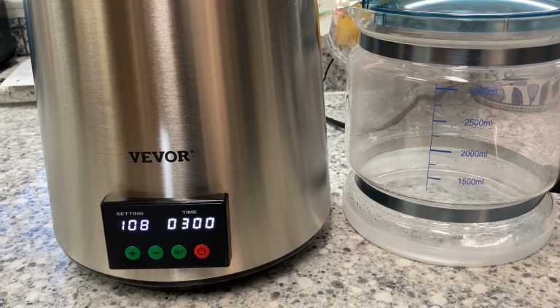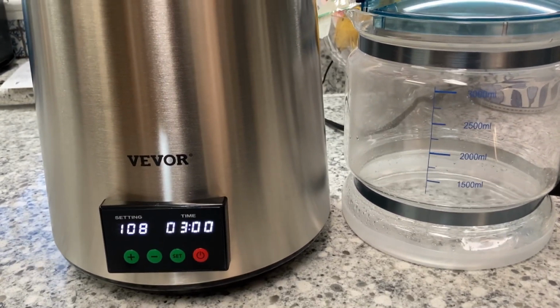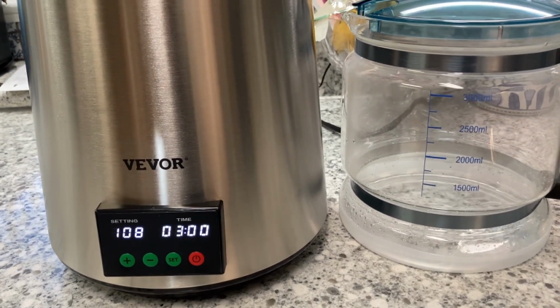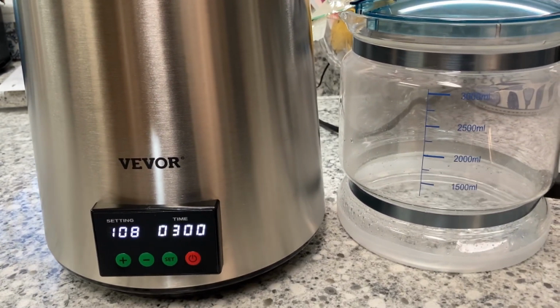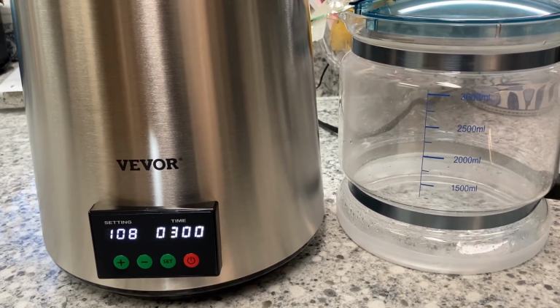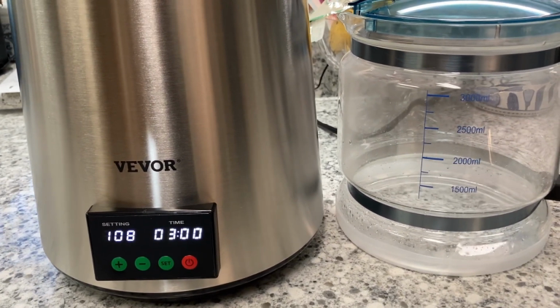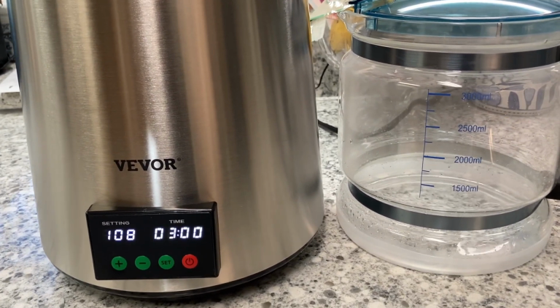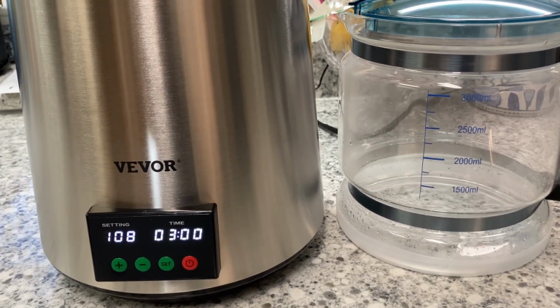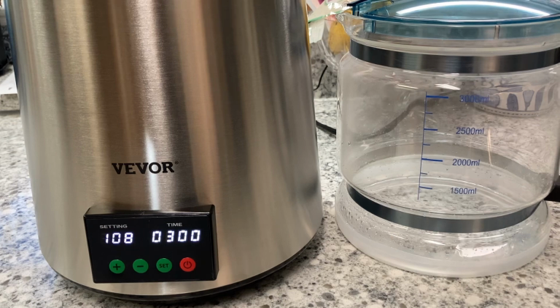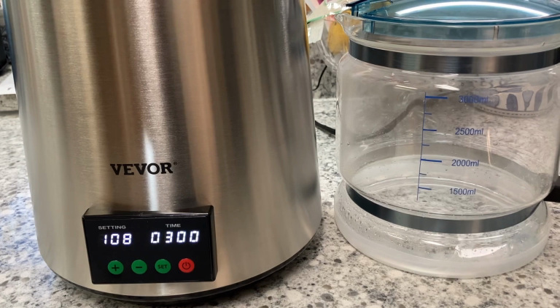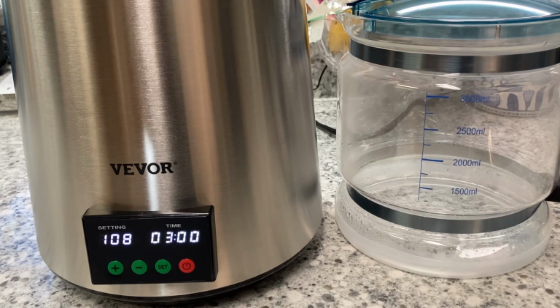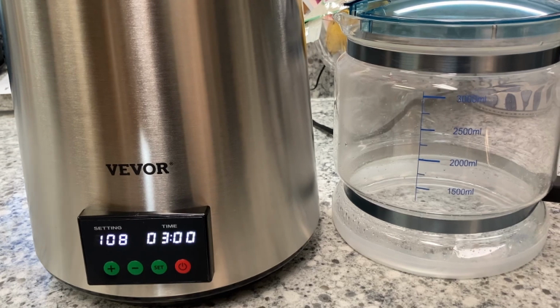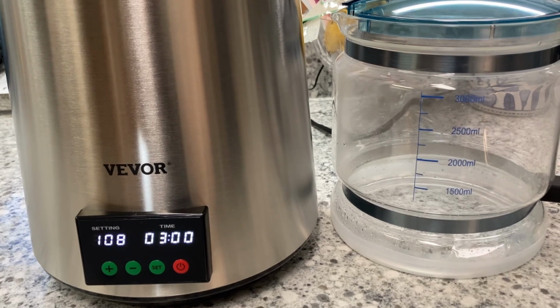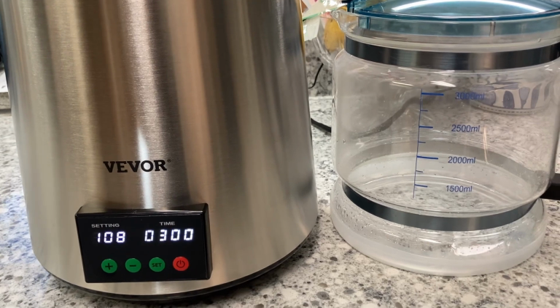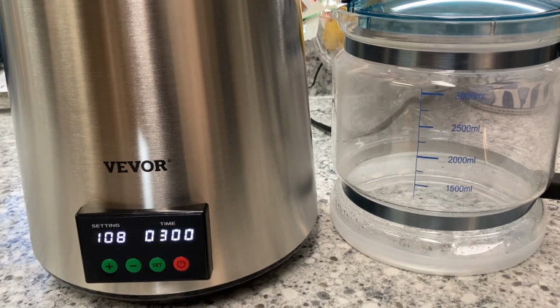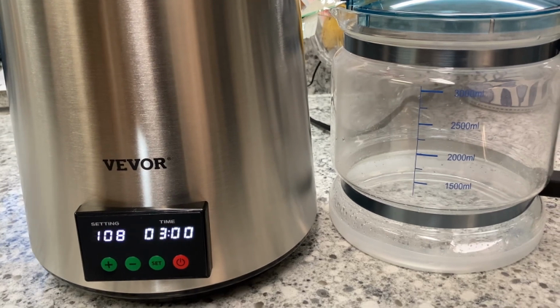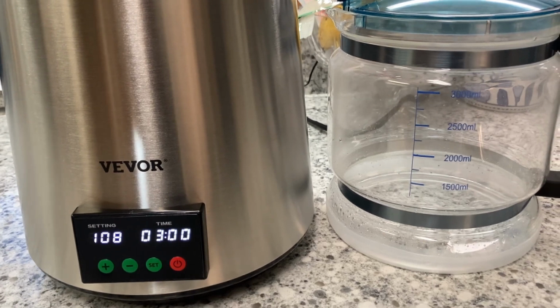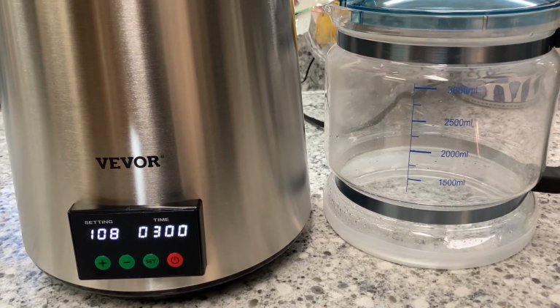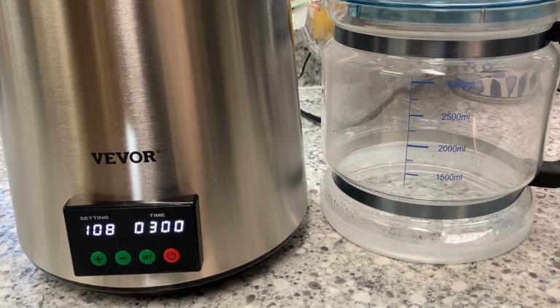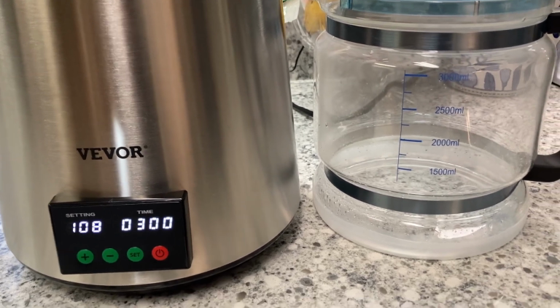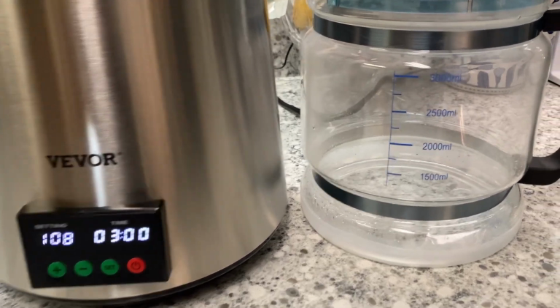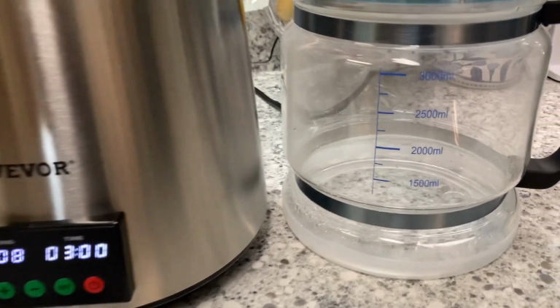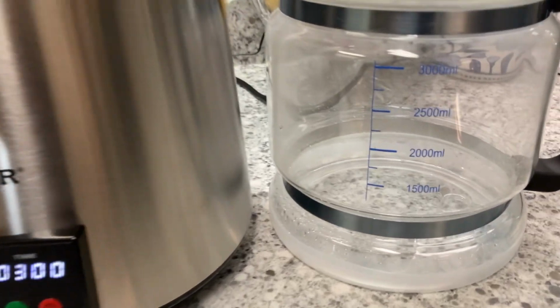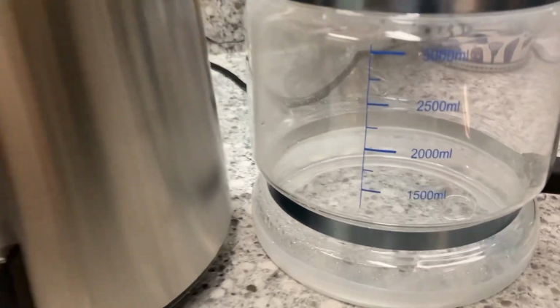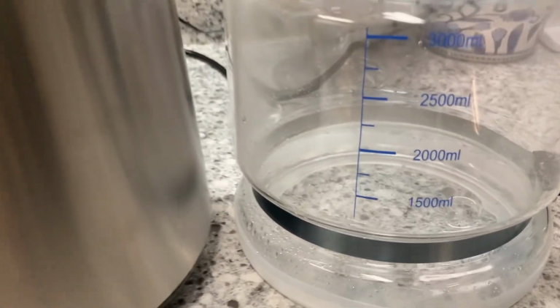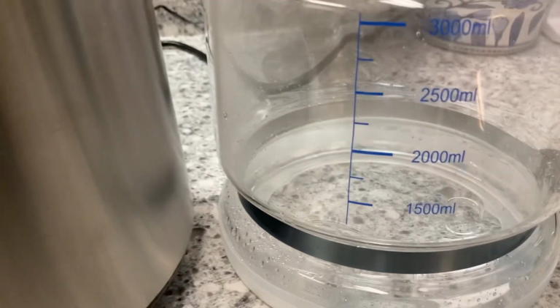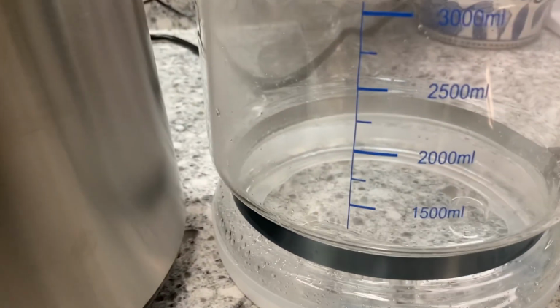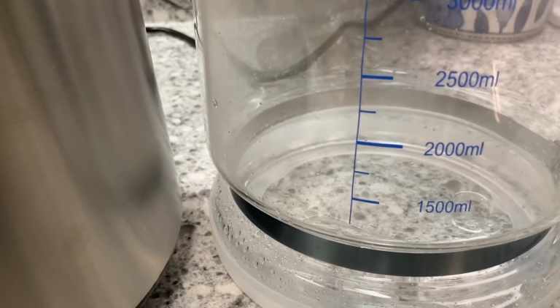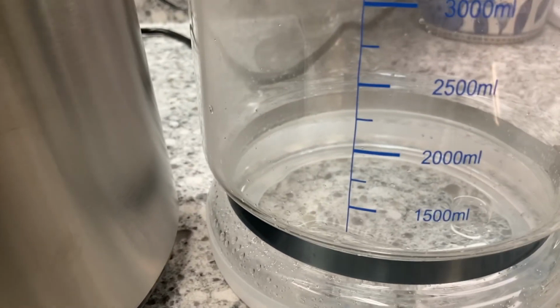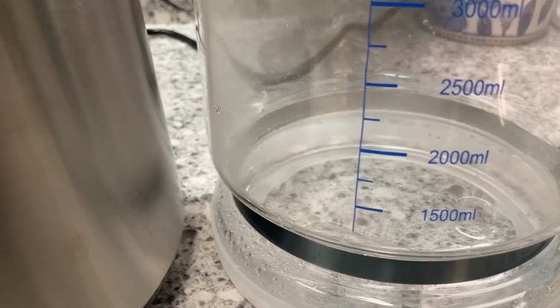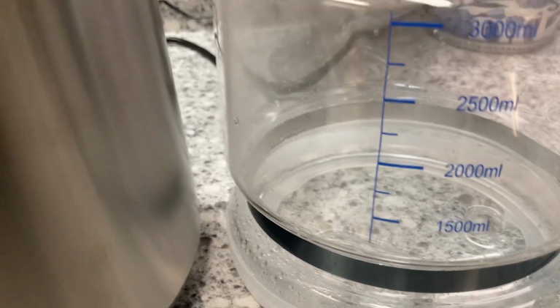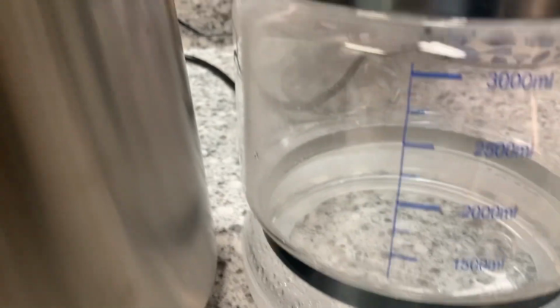Right at 30 minutes in, it started to go into its distilling process. Pretty exciting!